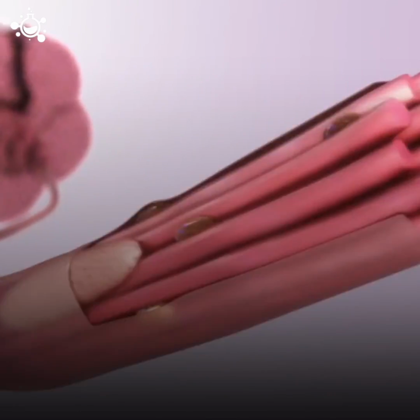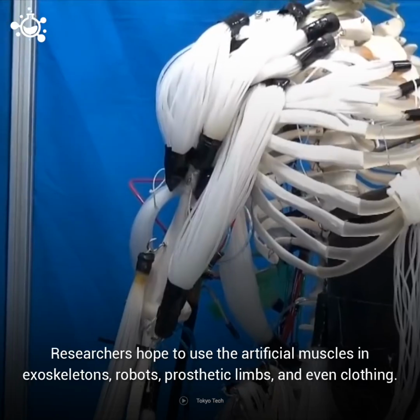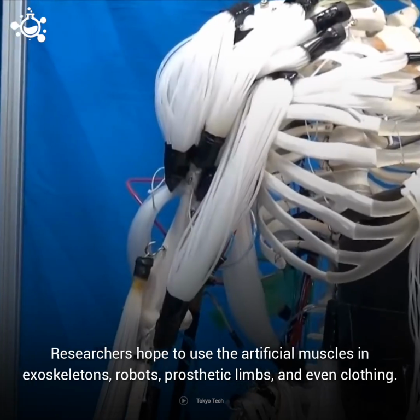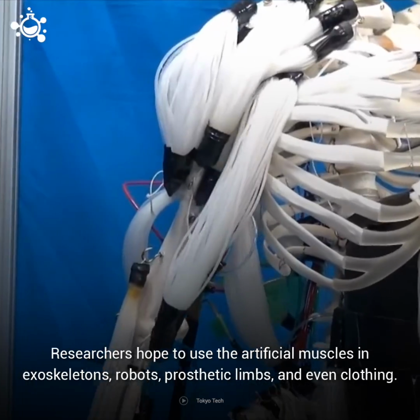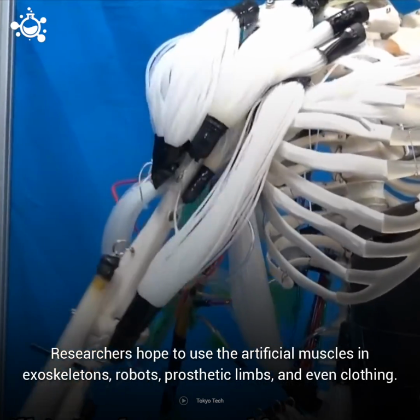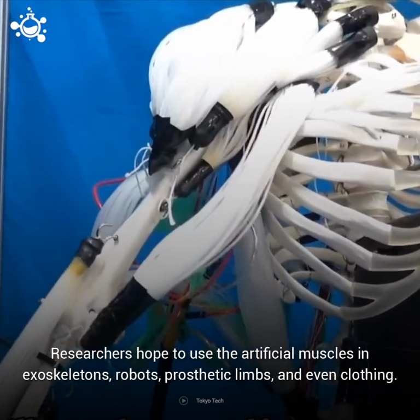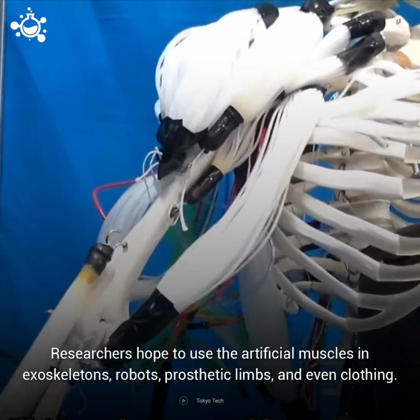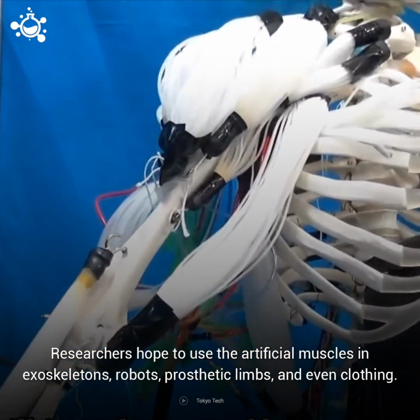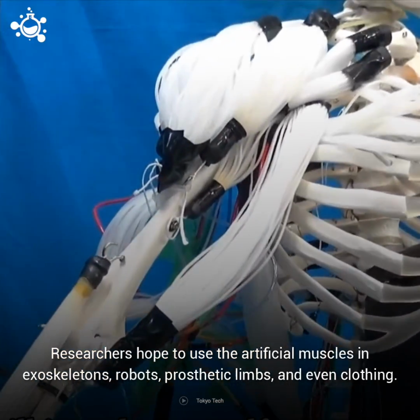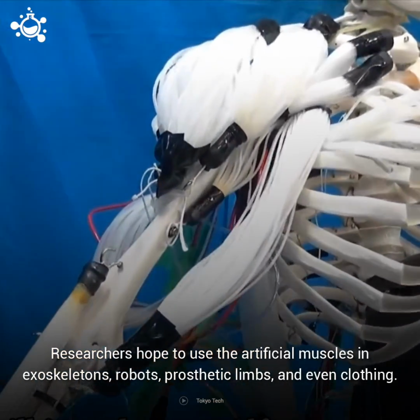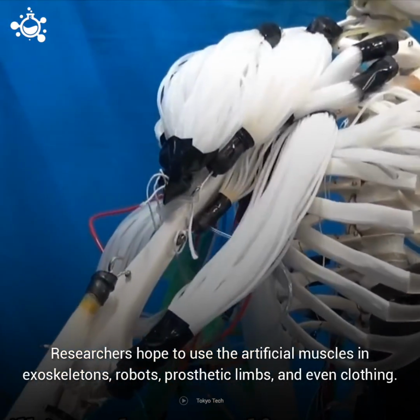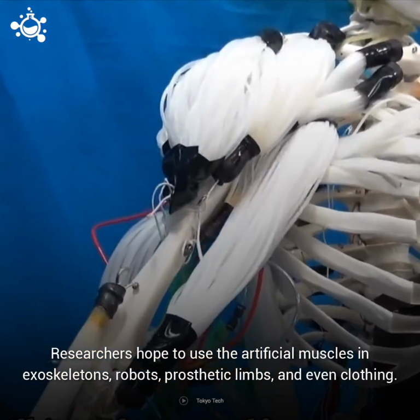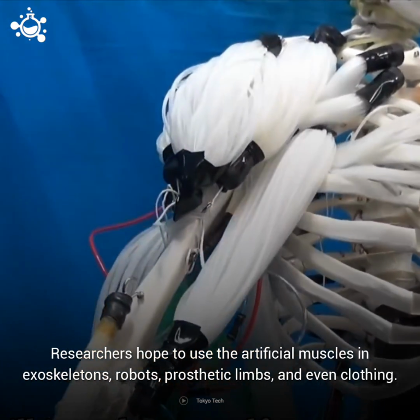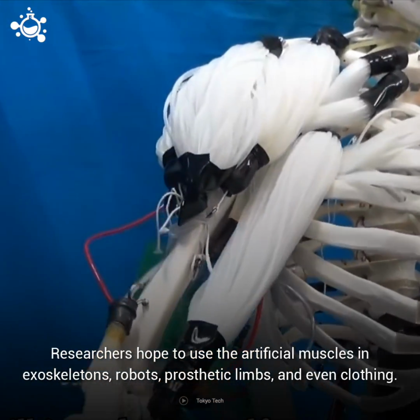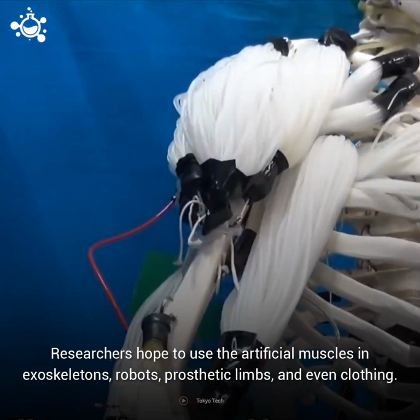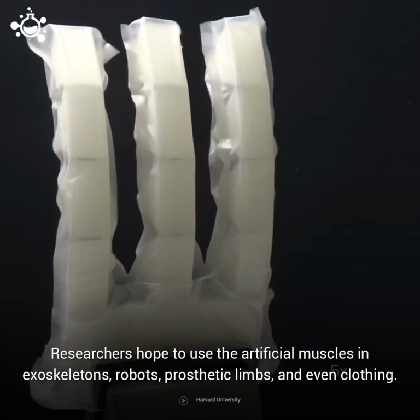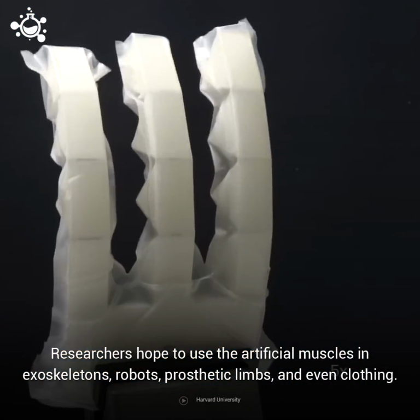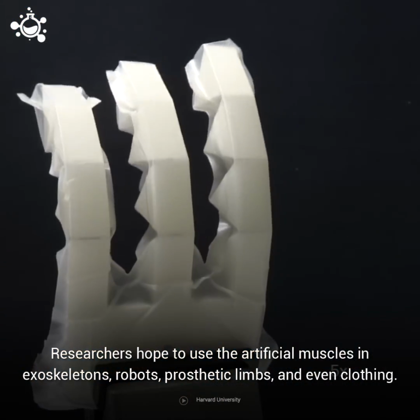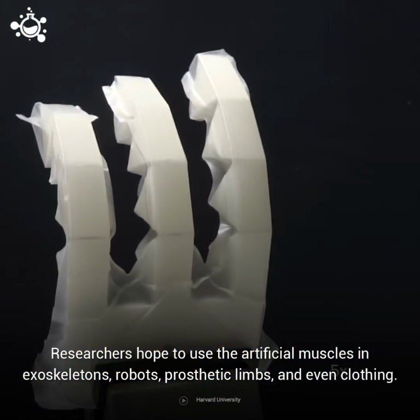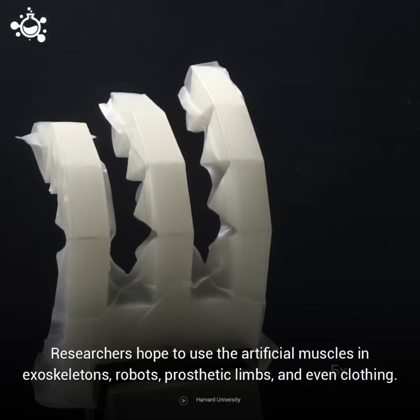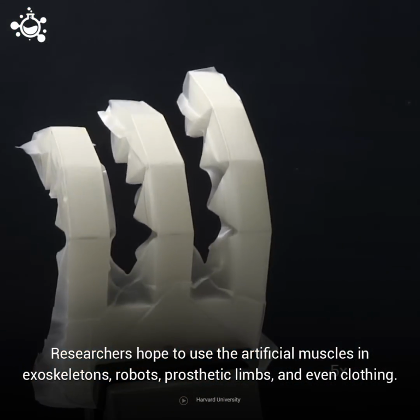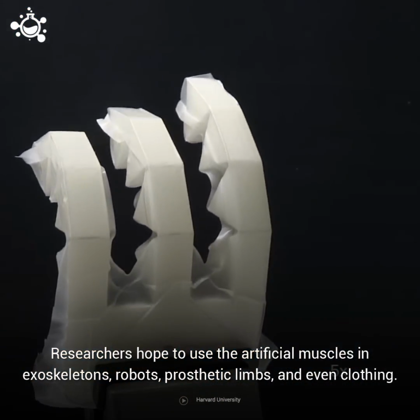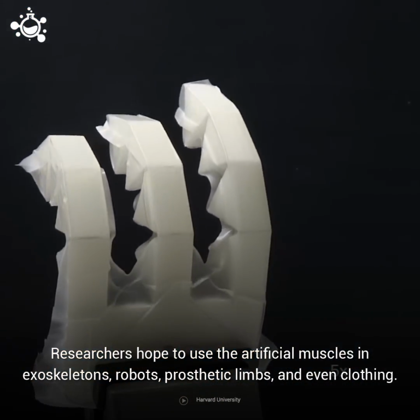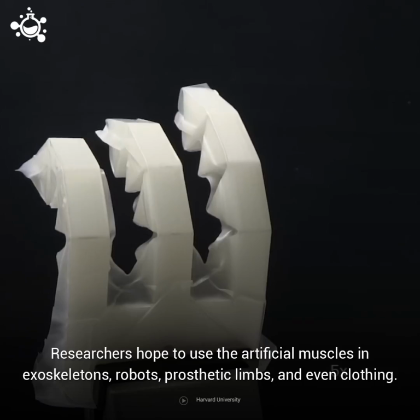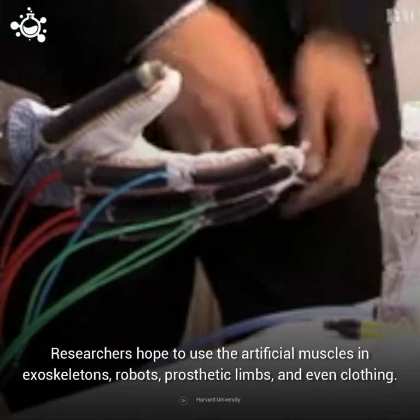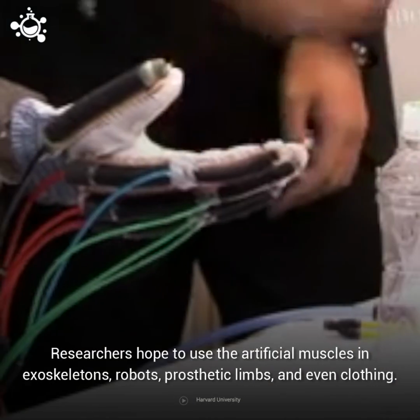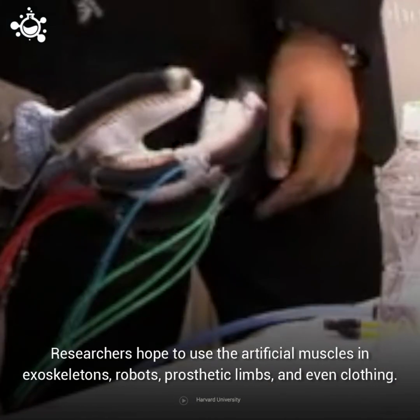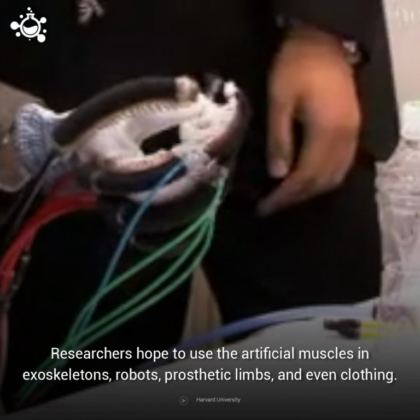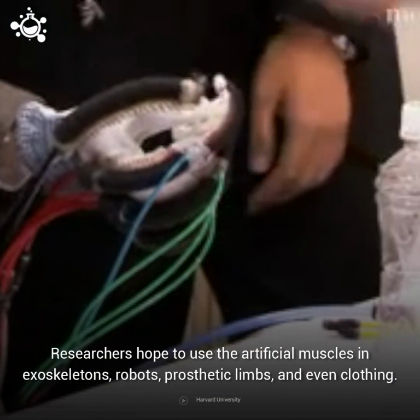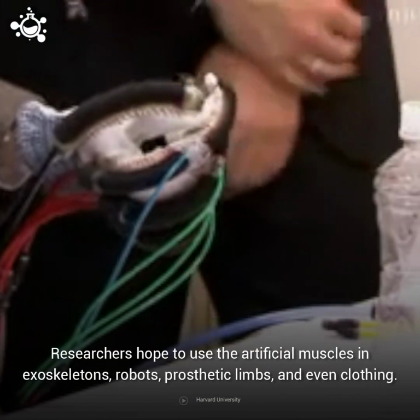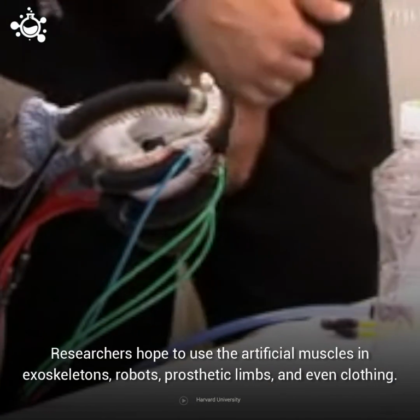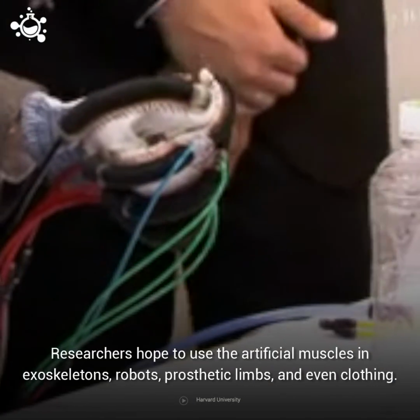Researchers hope to use the artificial muscles in exoskeletons, robots, prosthetic limbs, and even clothing.